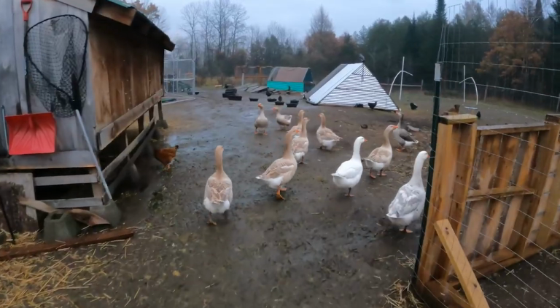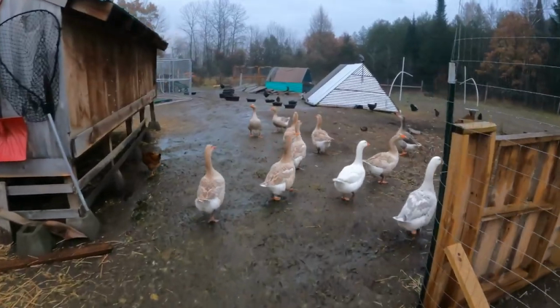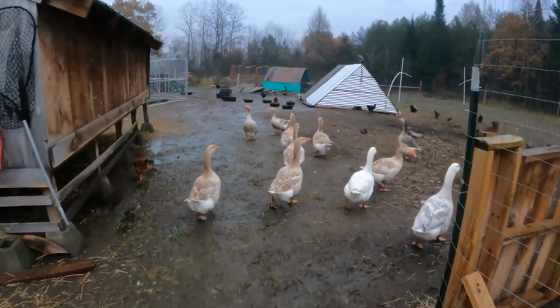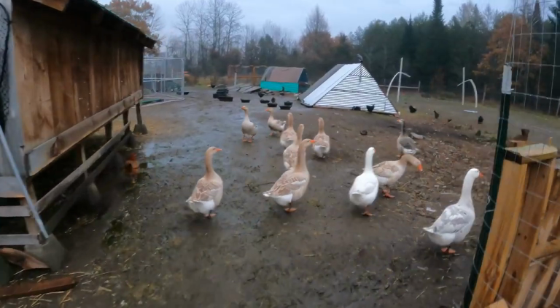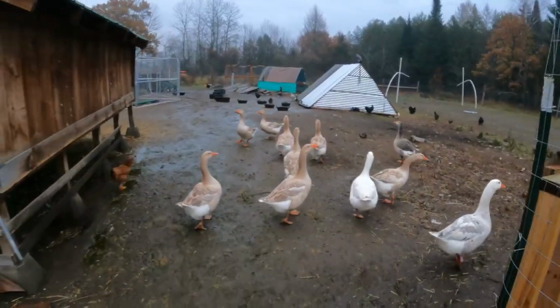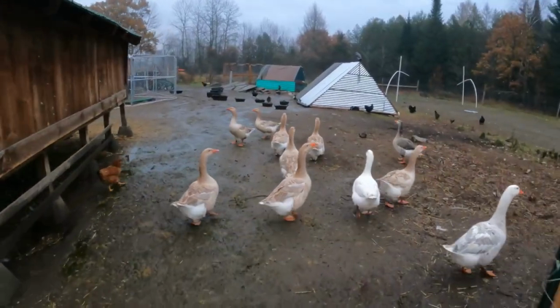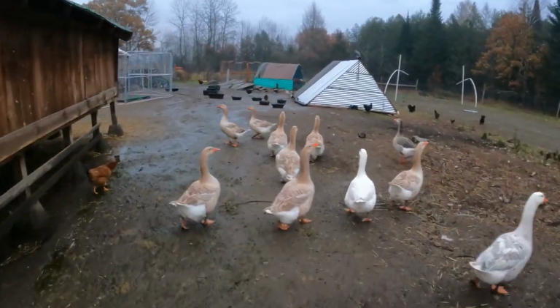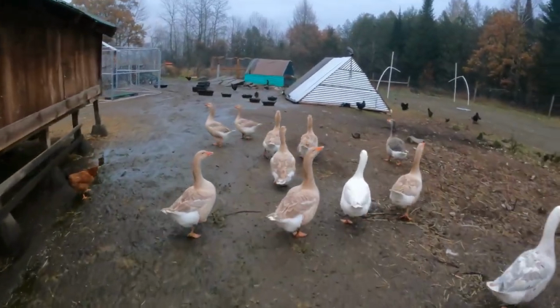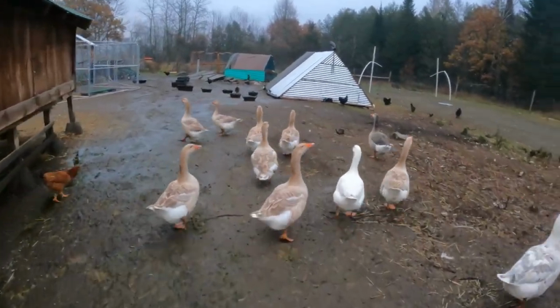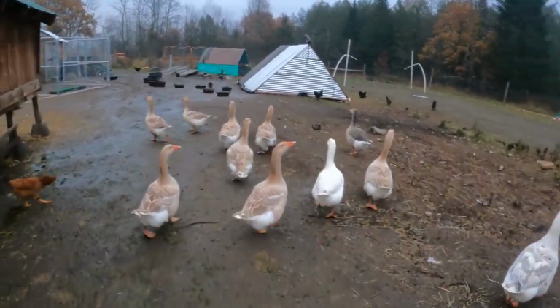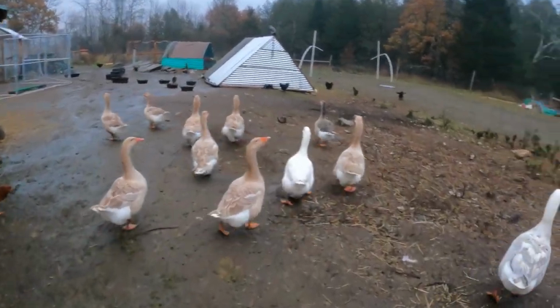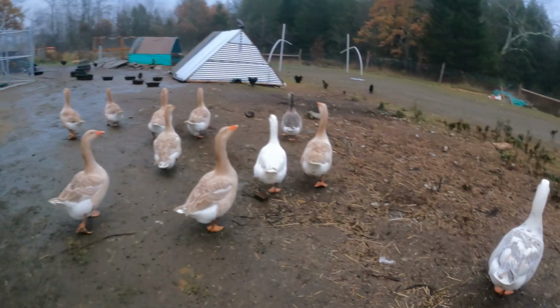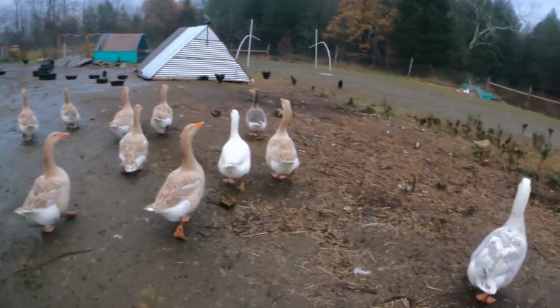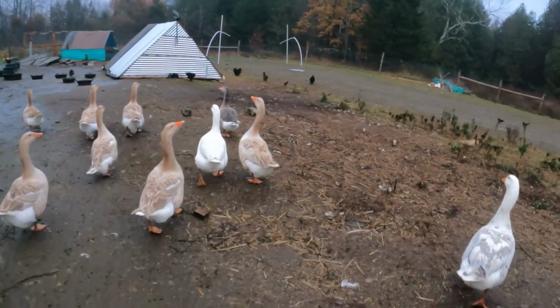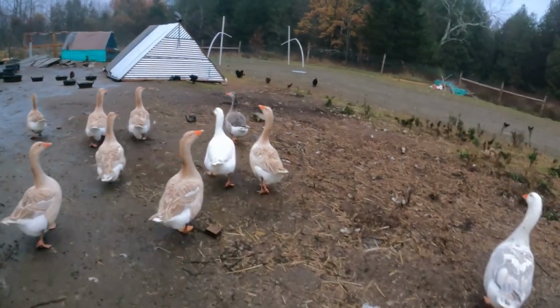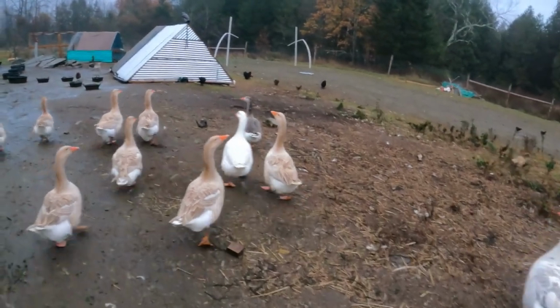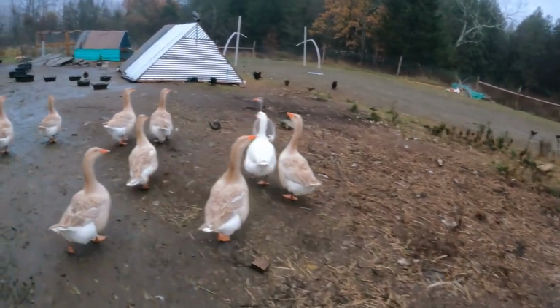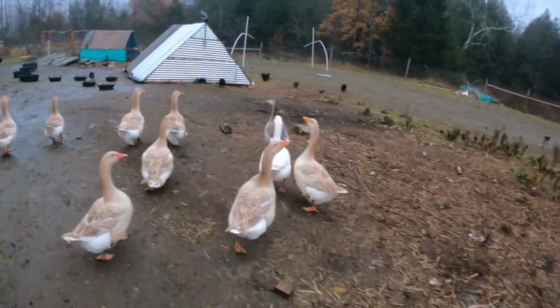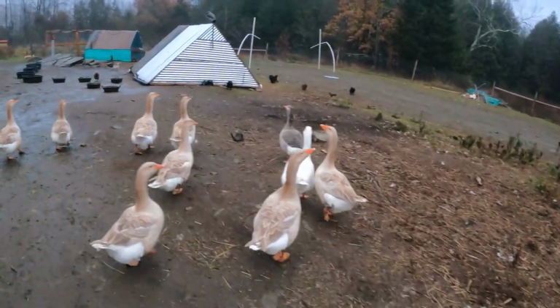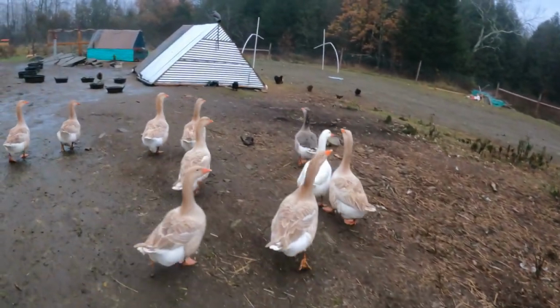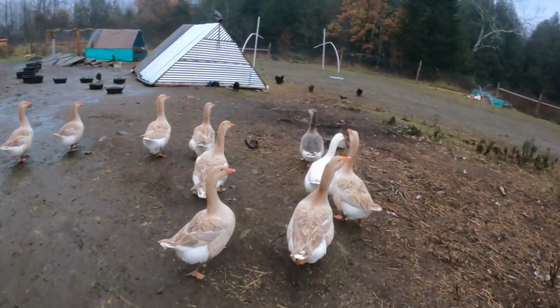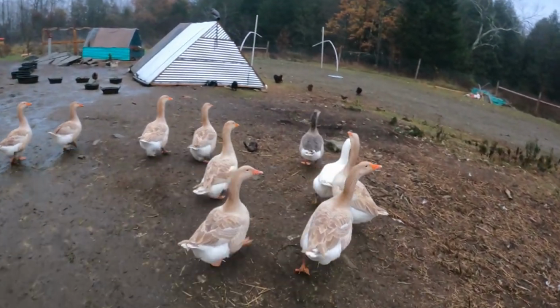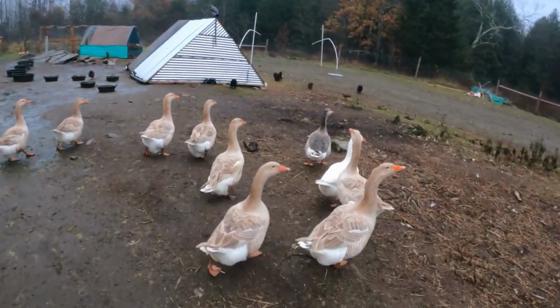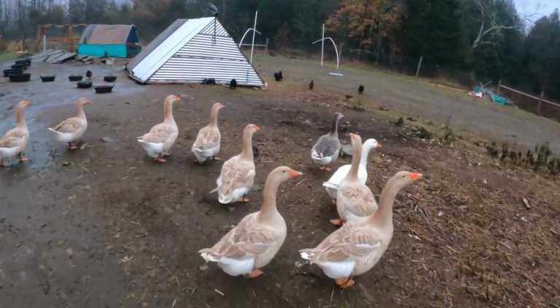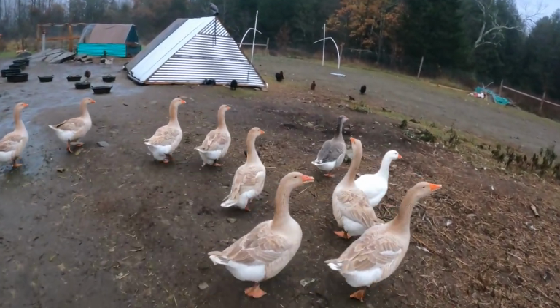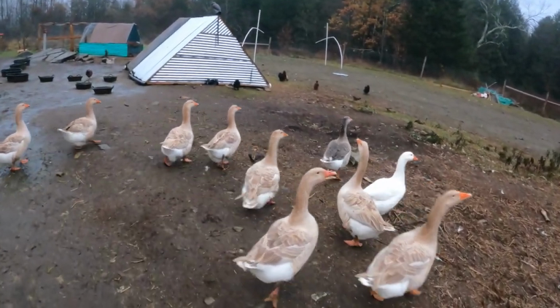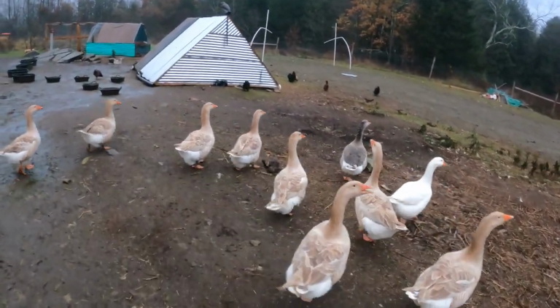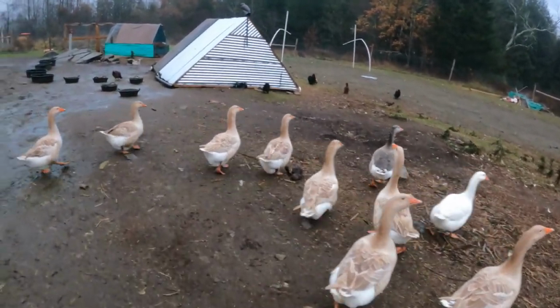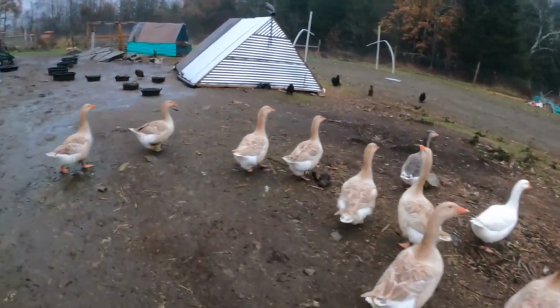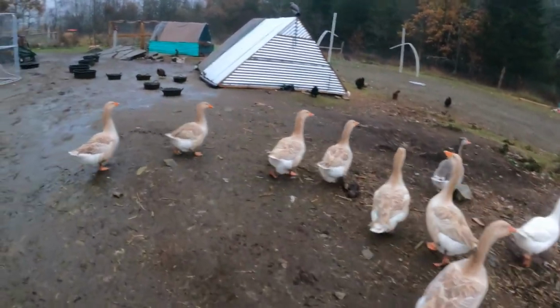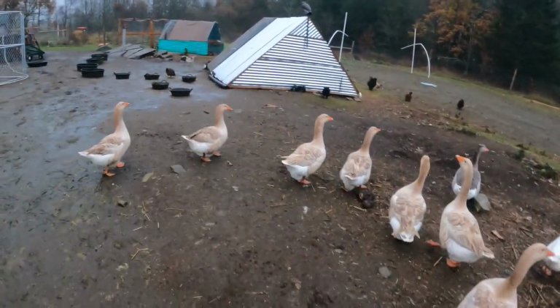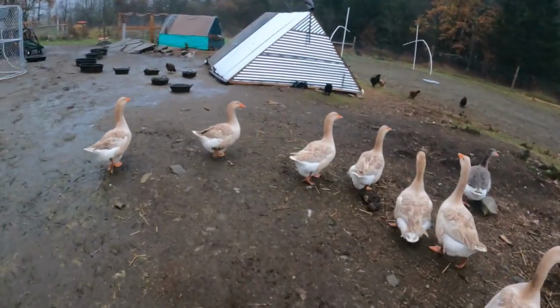The buff crew — you got Lenny and the outsiders, plus Bruce the goose and all his ladies all as one big flock.